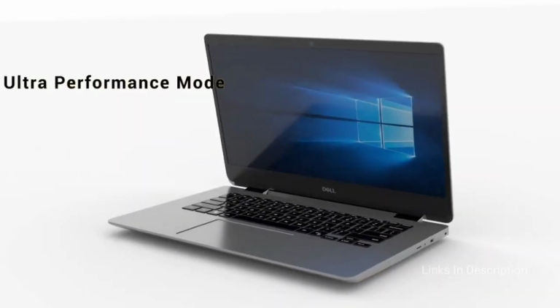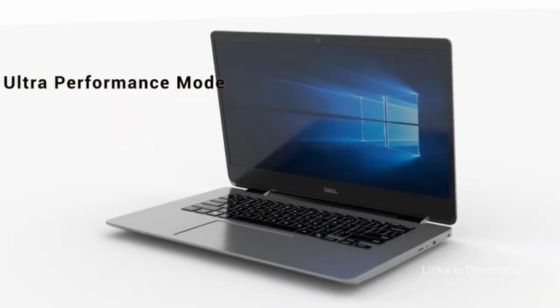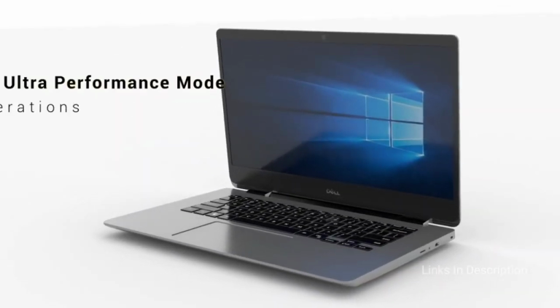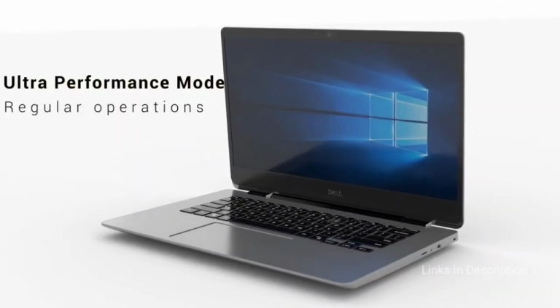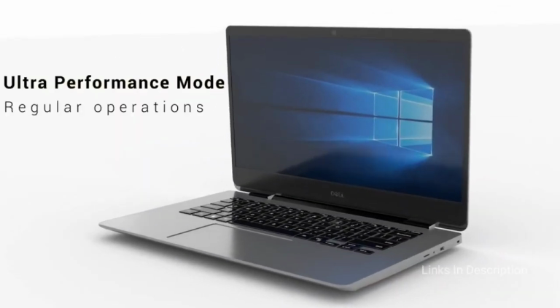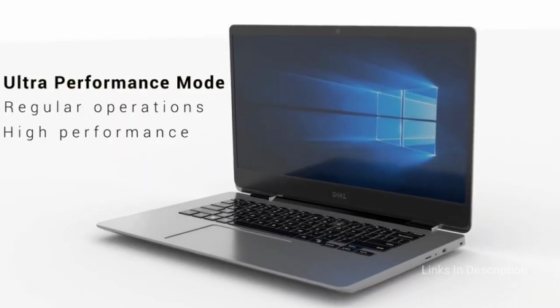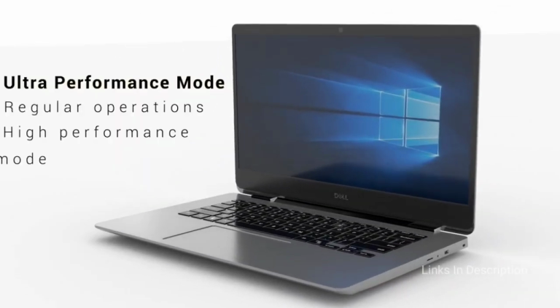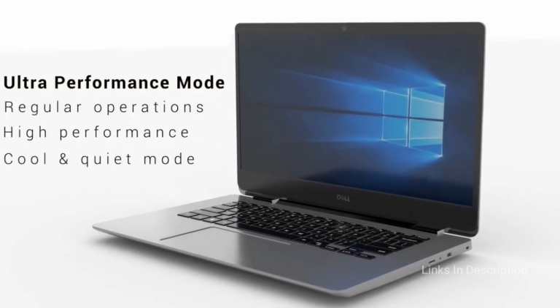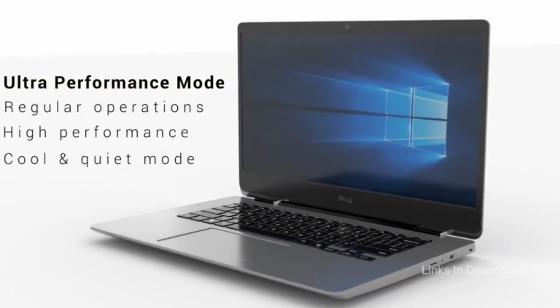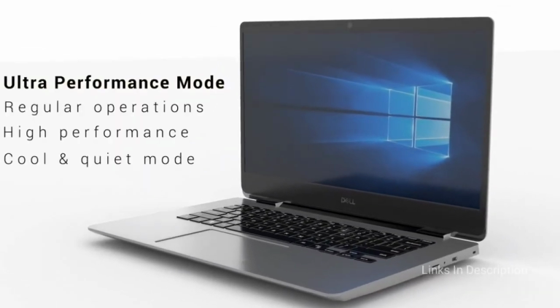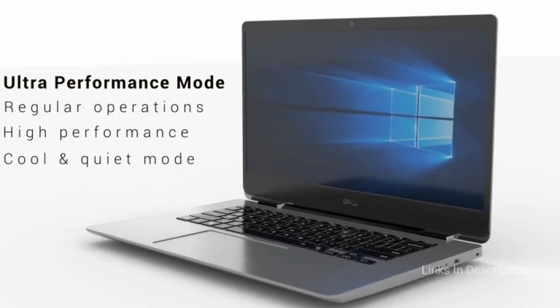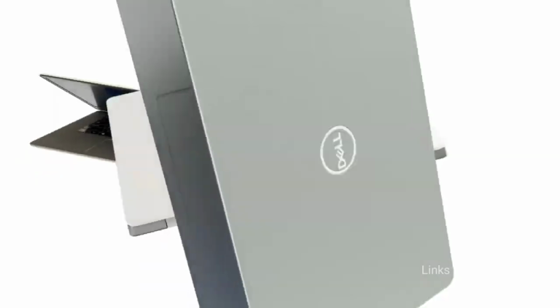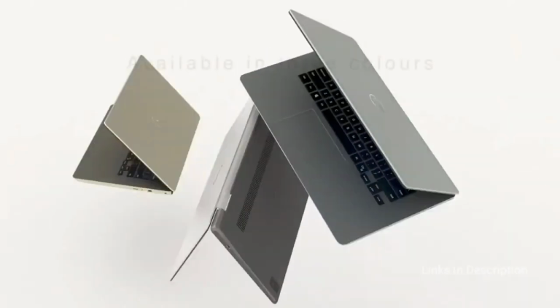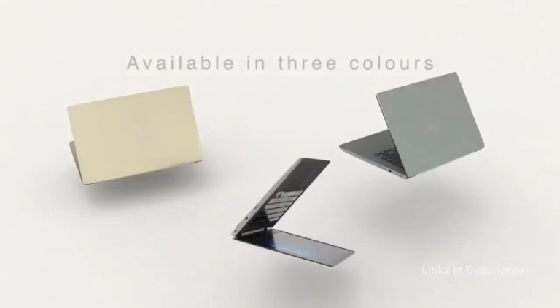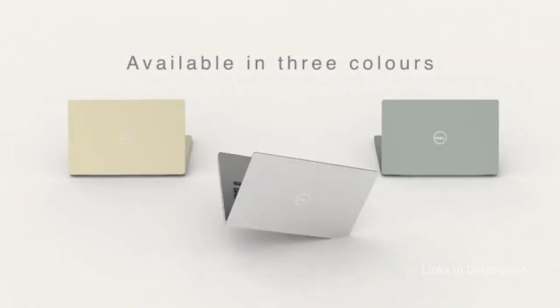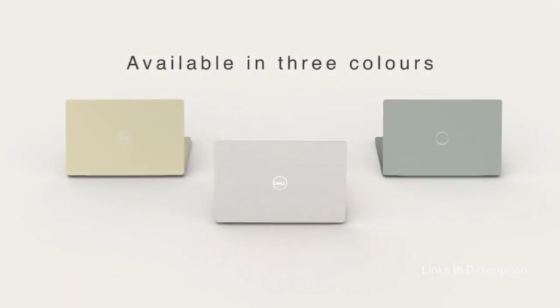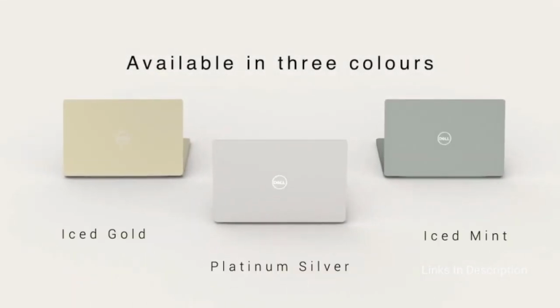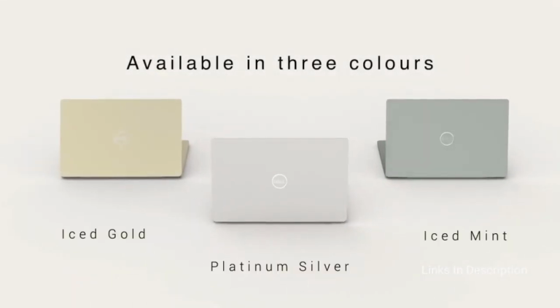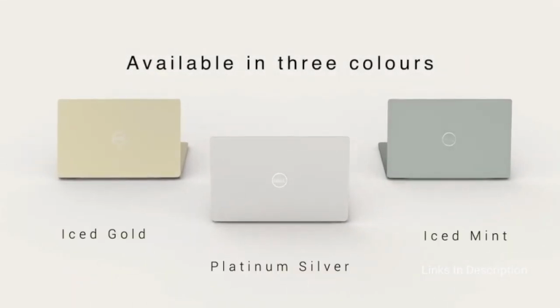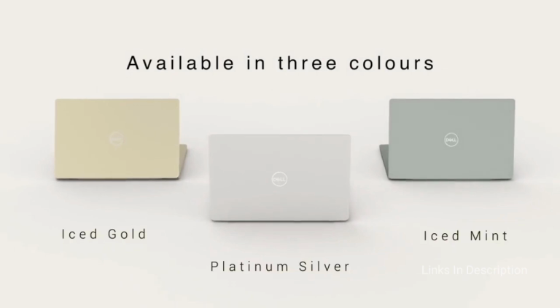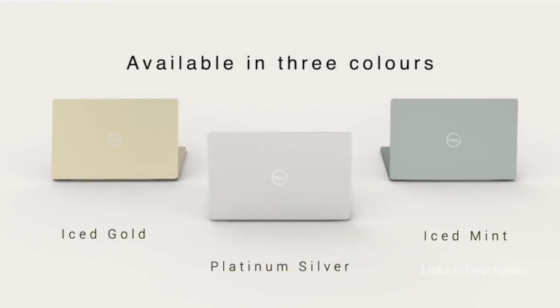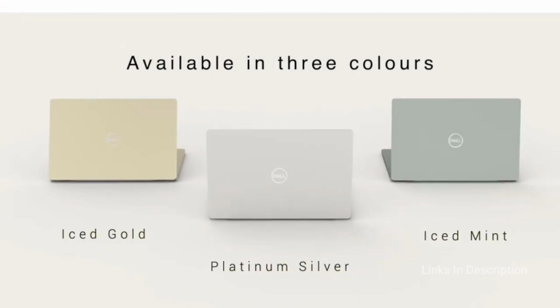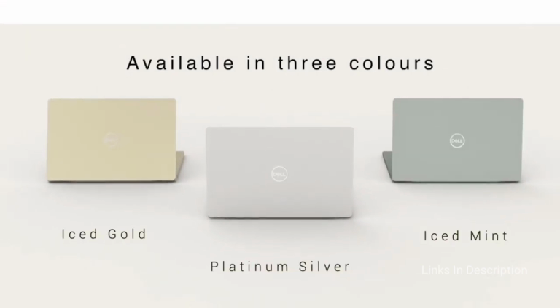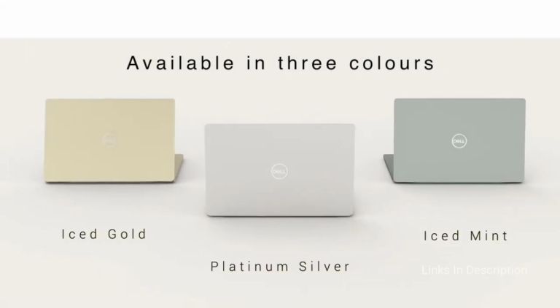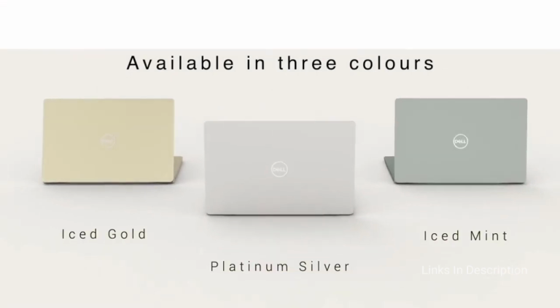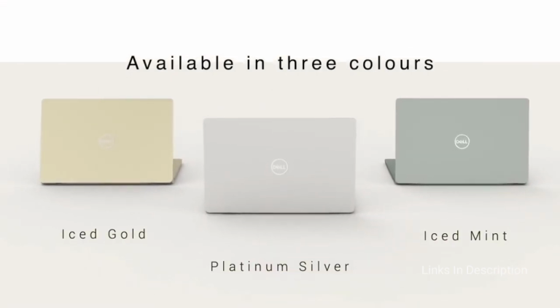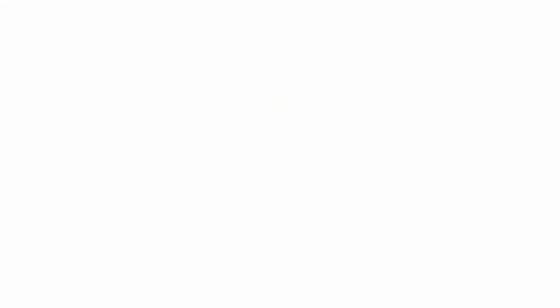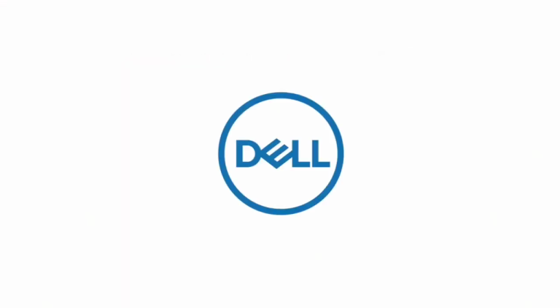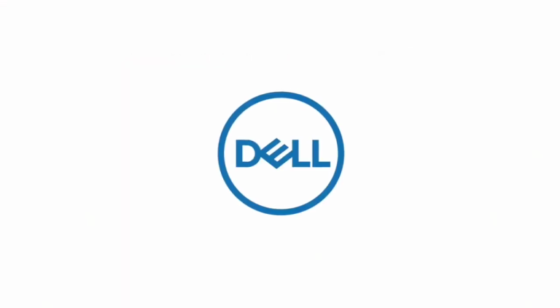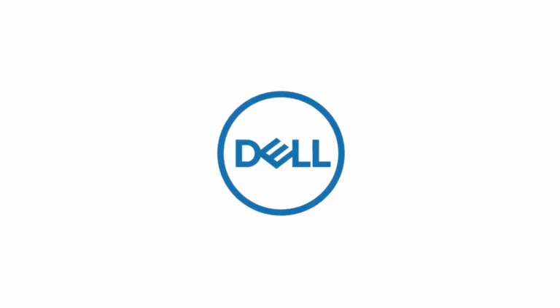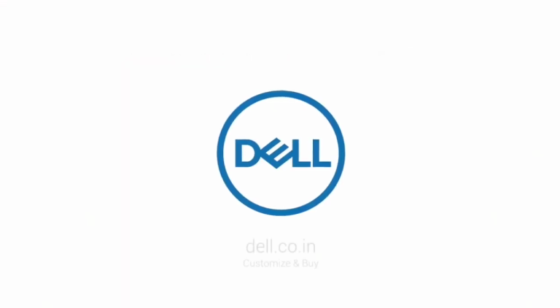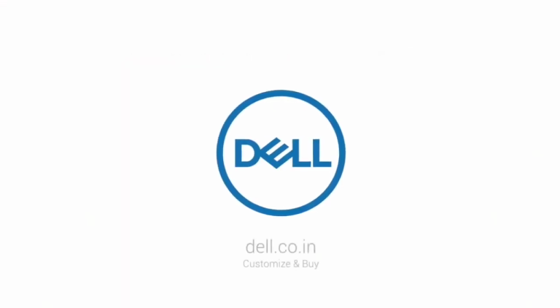Buy this machine for its great value-for-money package and good IPS display. The disappointment is low-end graphics.